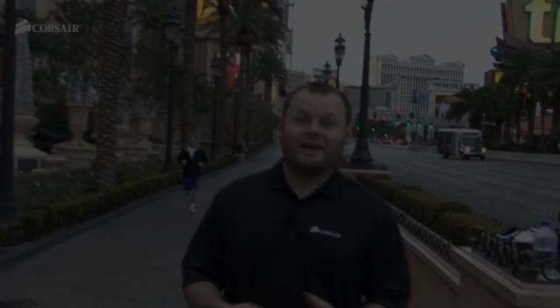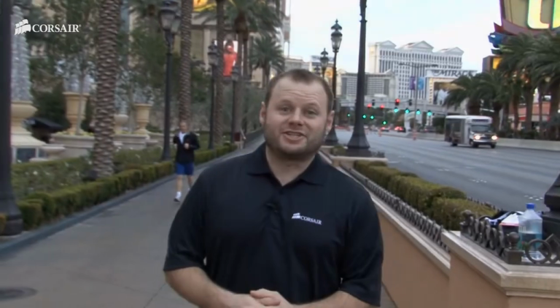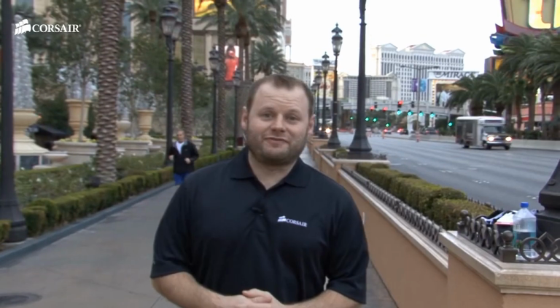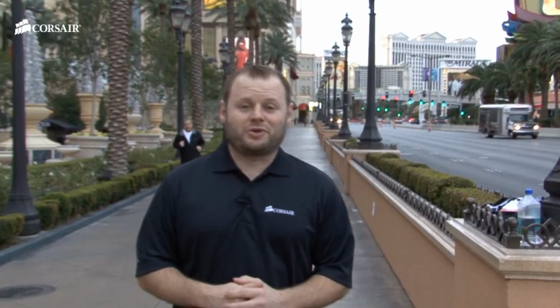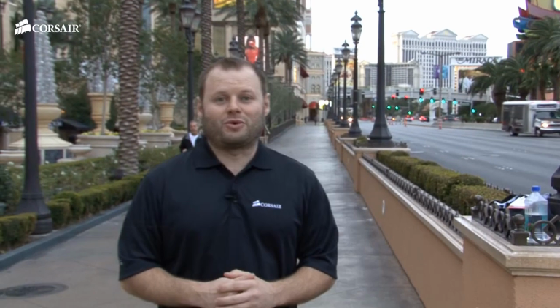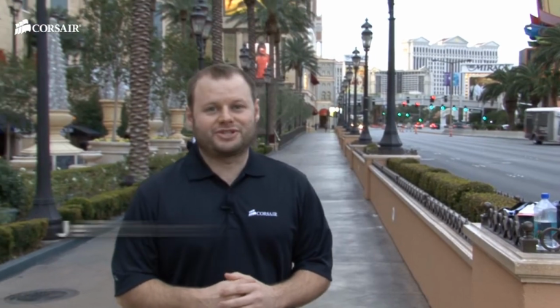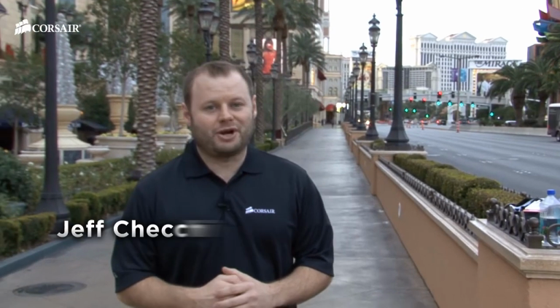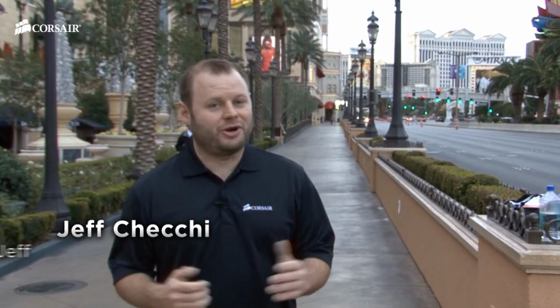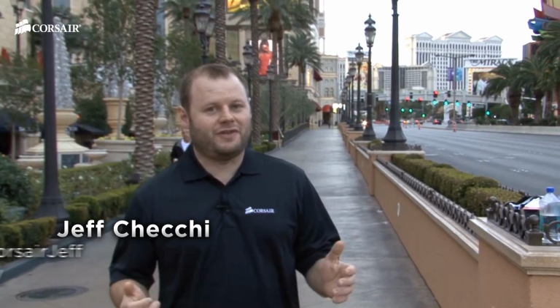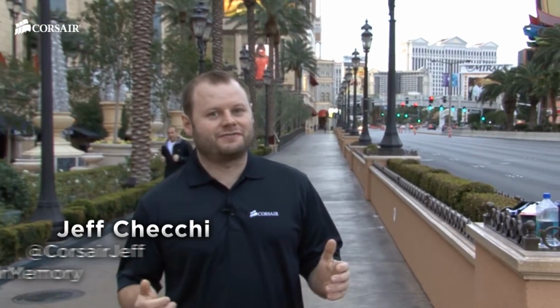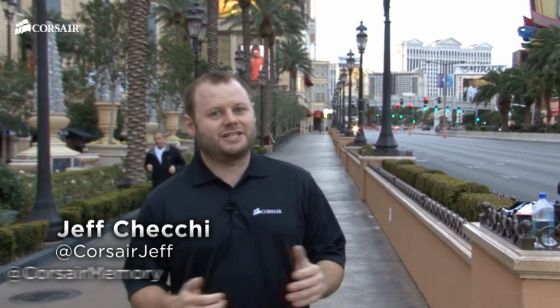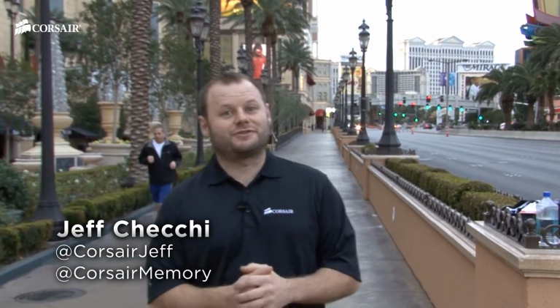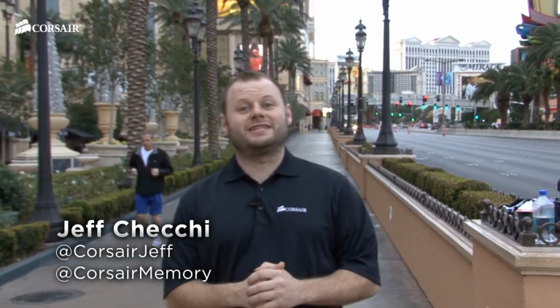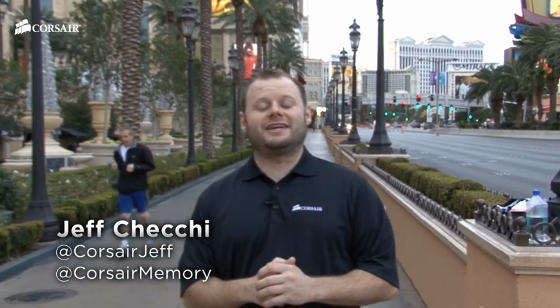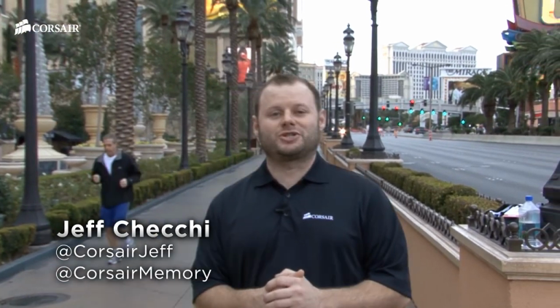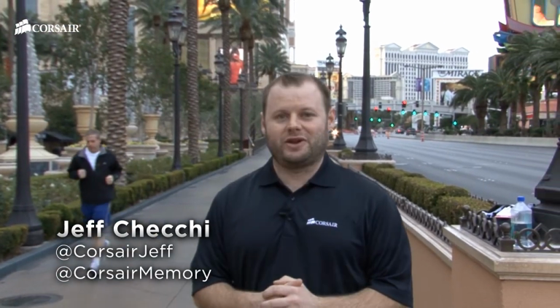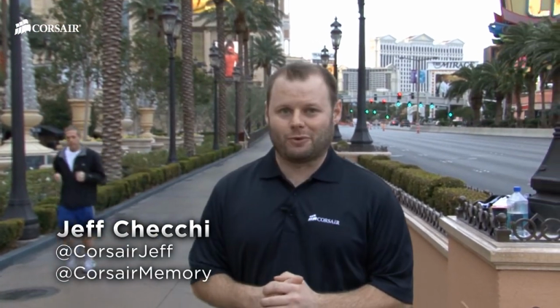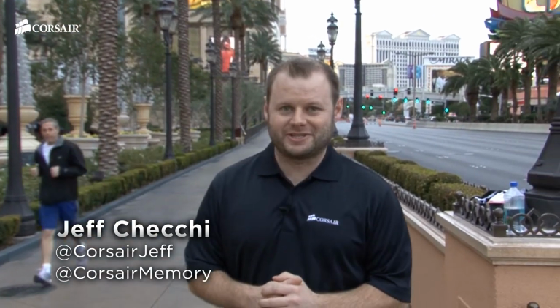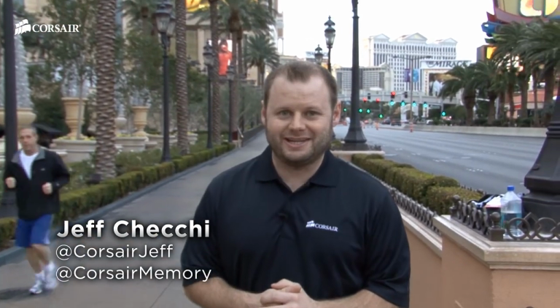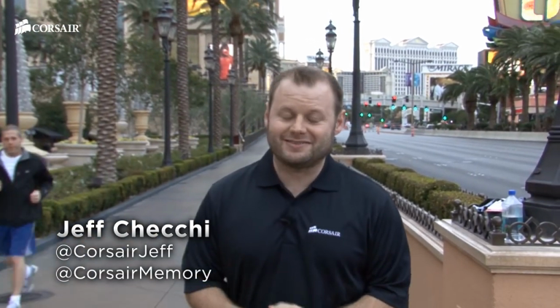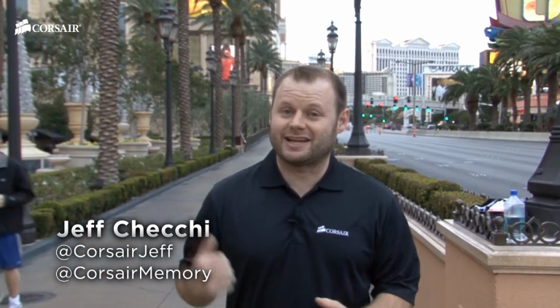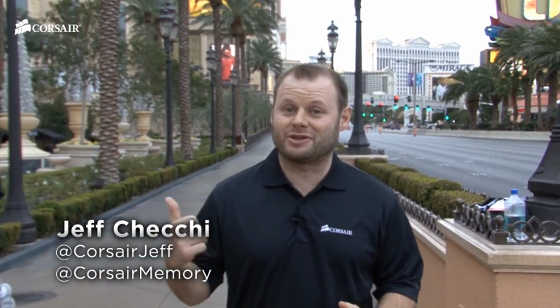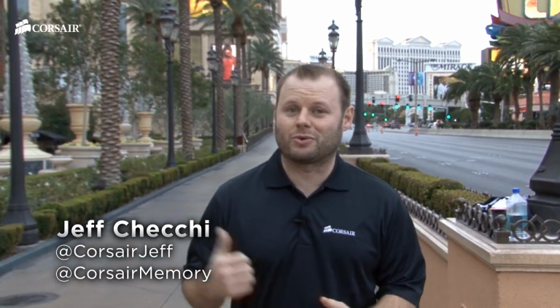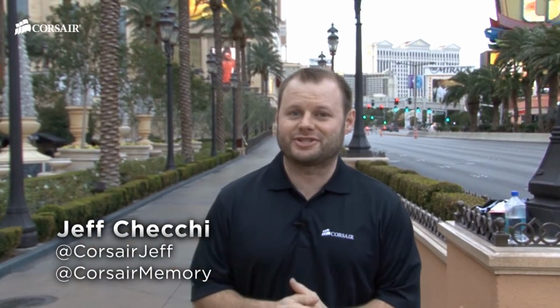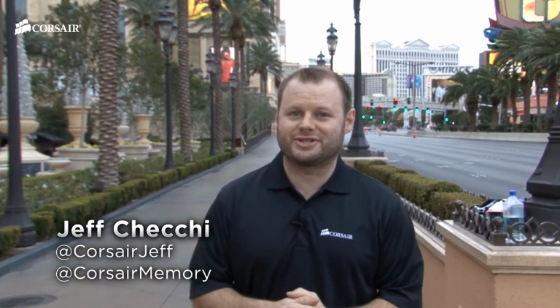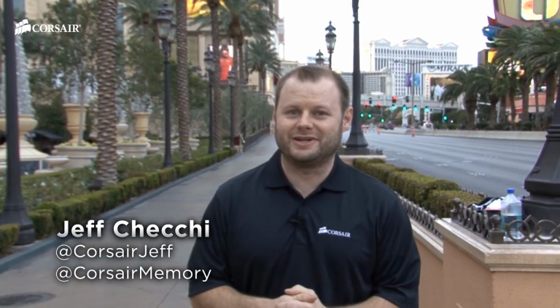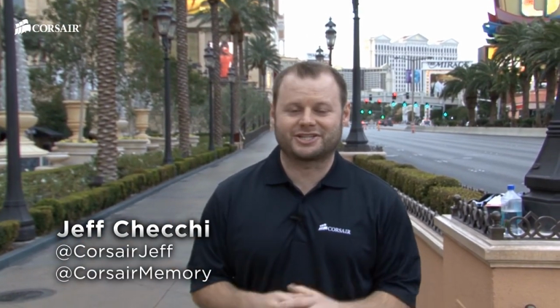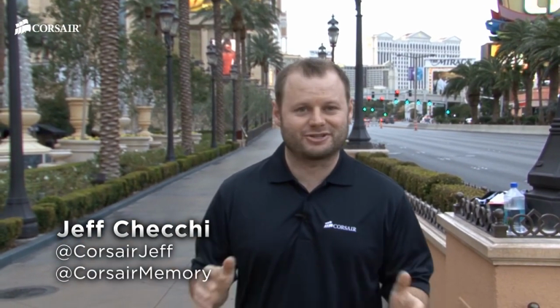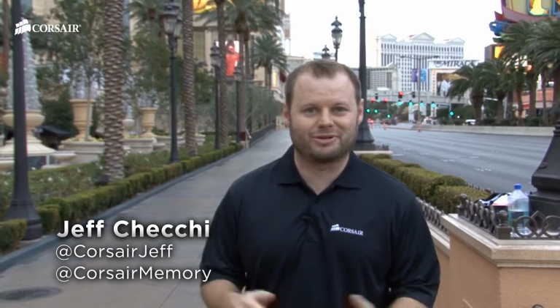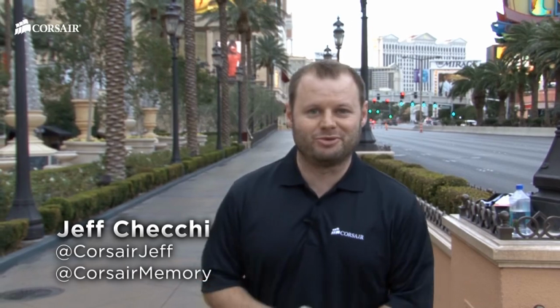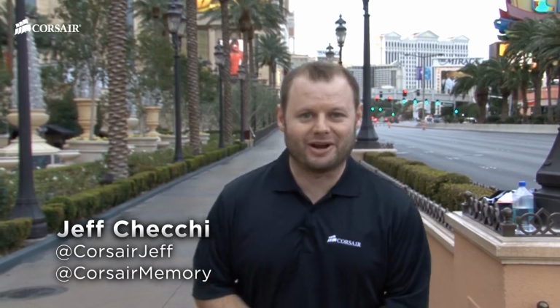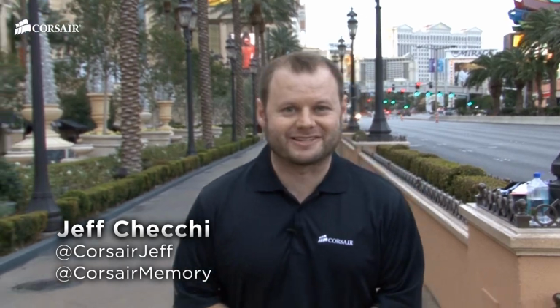Hey guys, Jeff here with Corsair. We're here in Las Vegas for CES 2014. Let's head up to the Corsair suite and check out some of the new products.